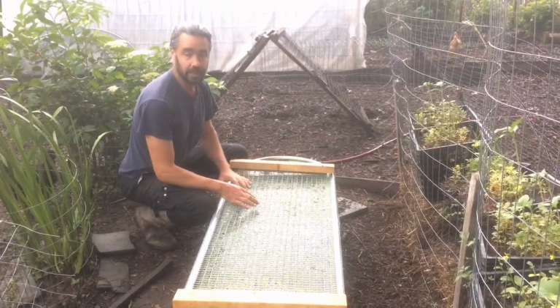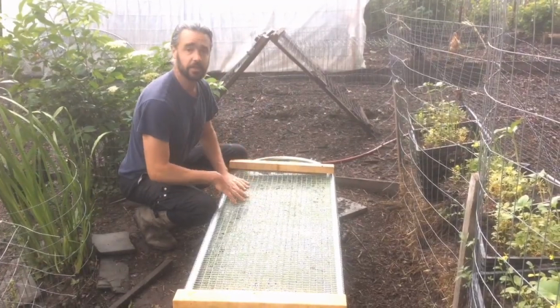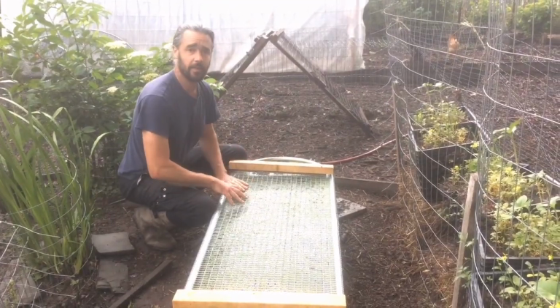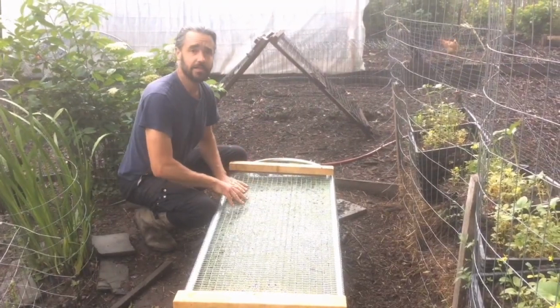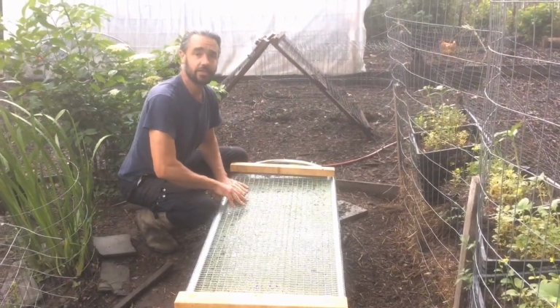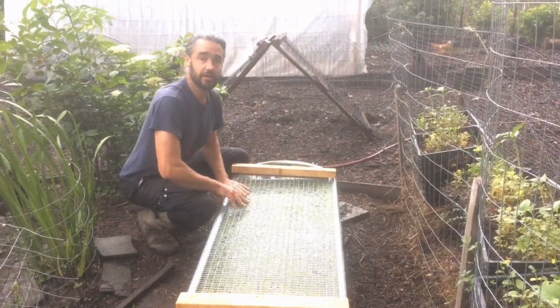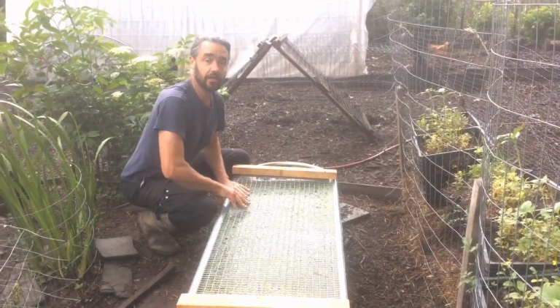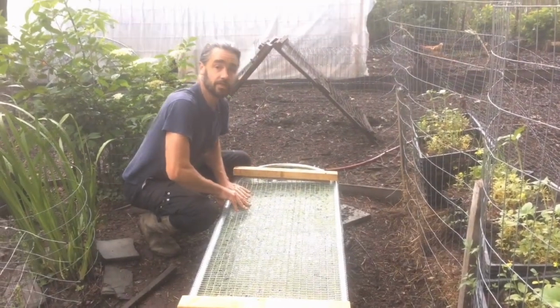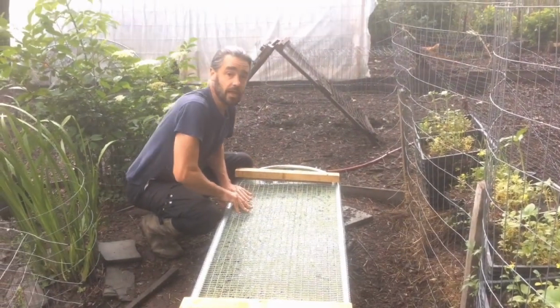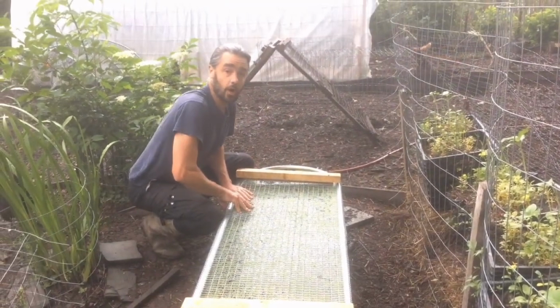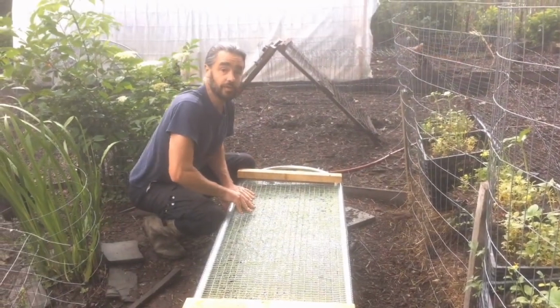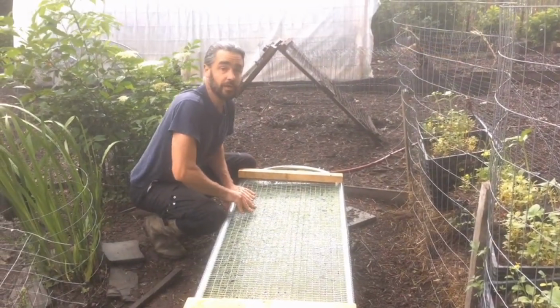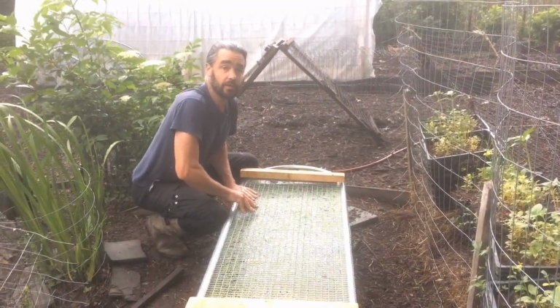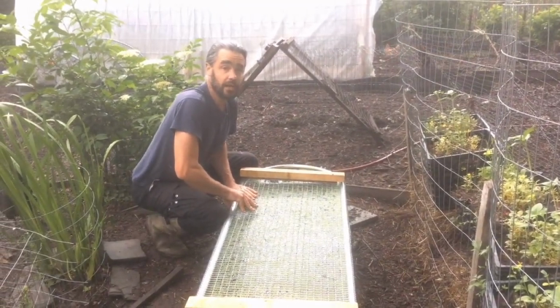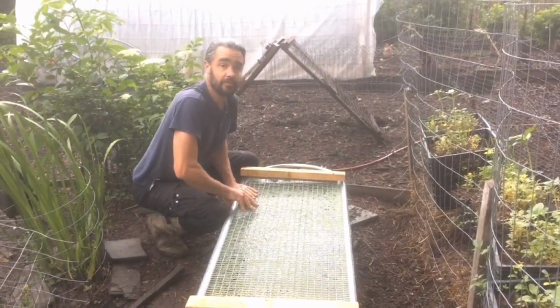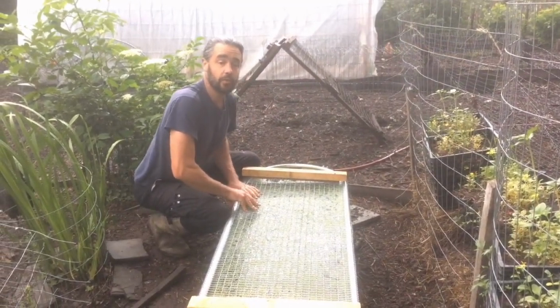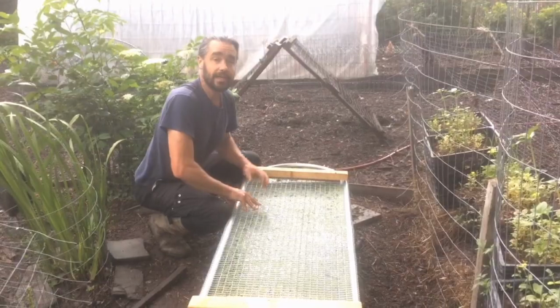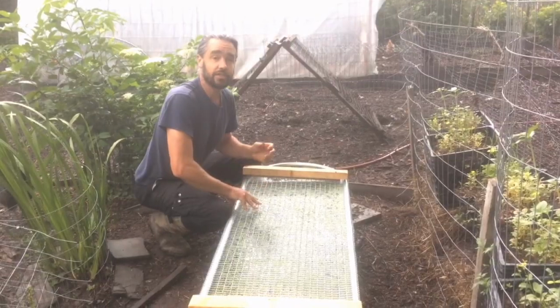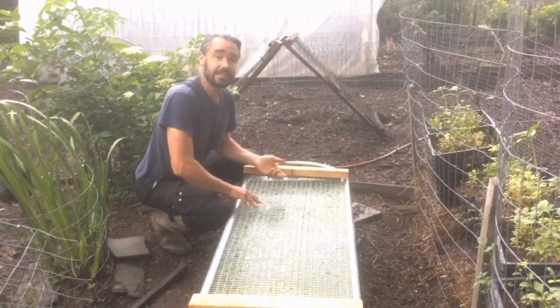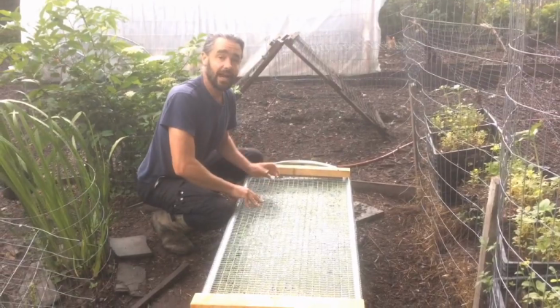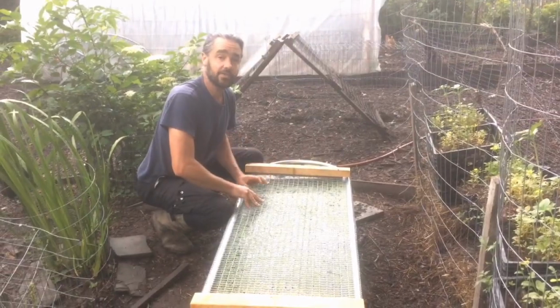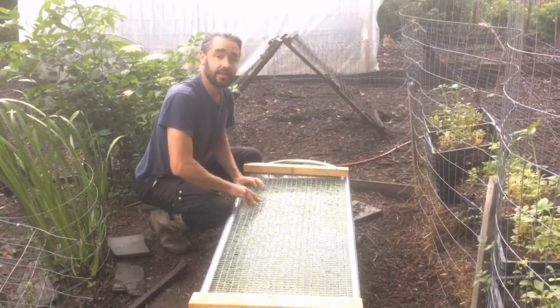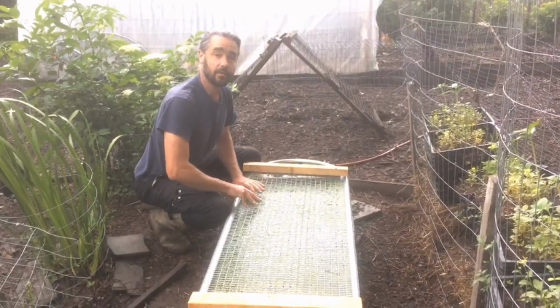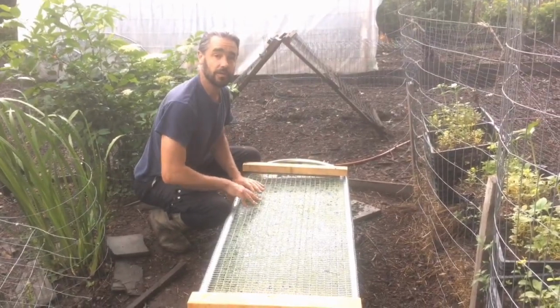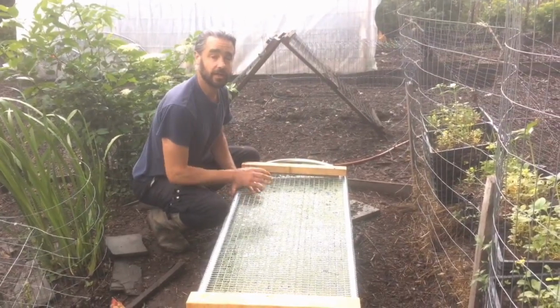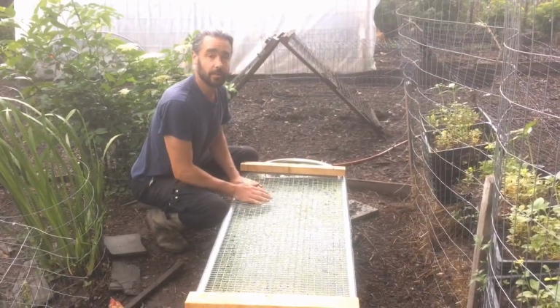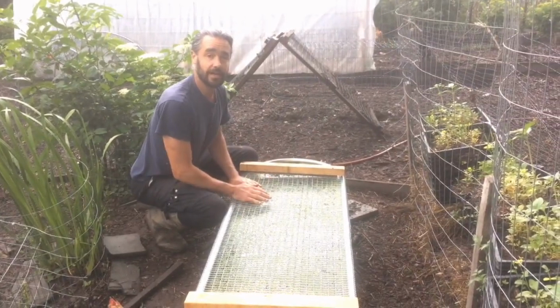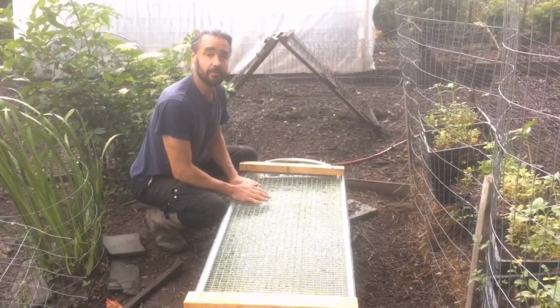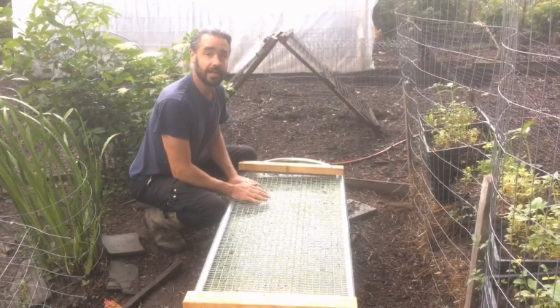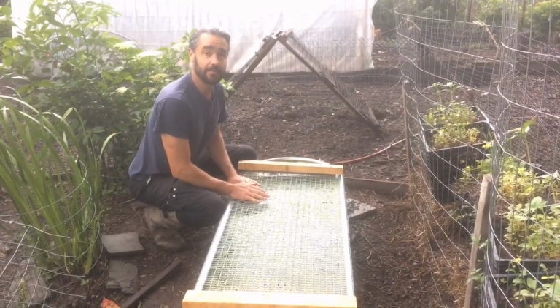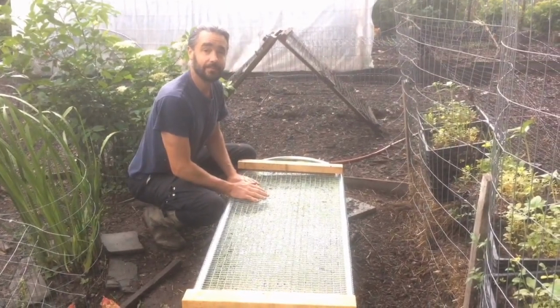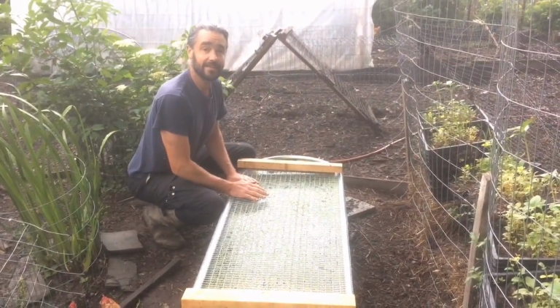We'll keep experimenting and sharing notes. Hopefully we grow enough that we can actually dehydrate the duckweed, and we'll be sharing about that if we can. Thanks.